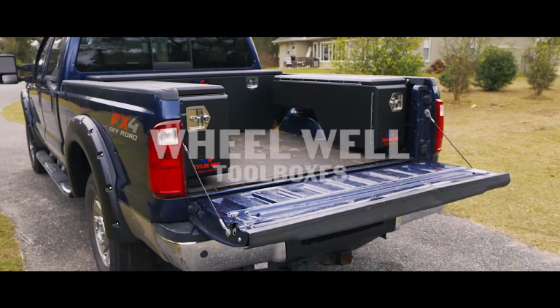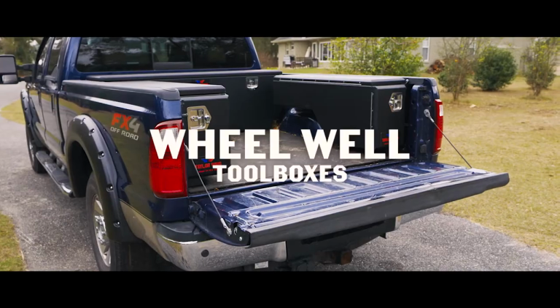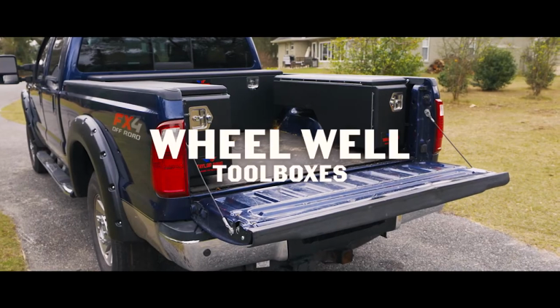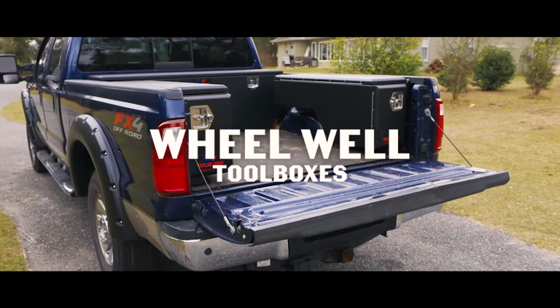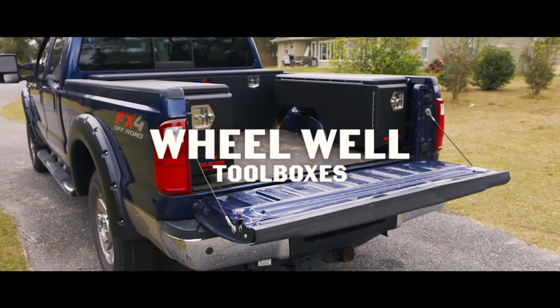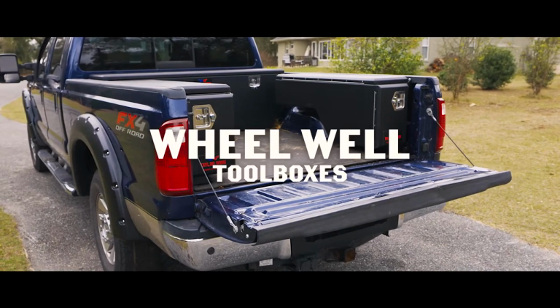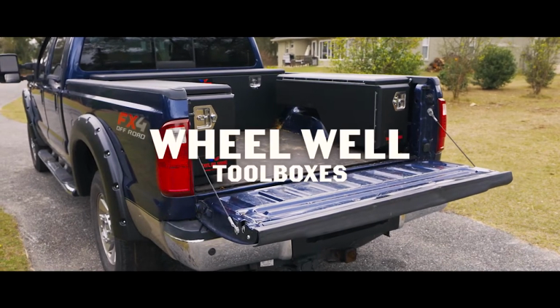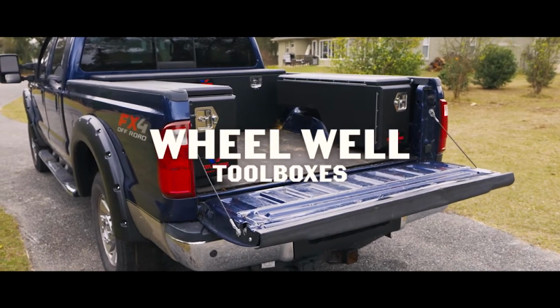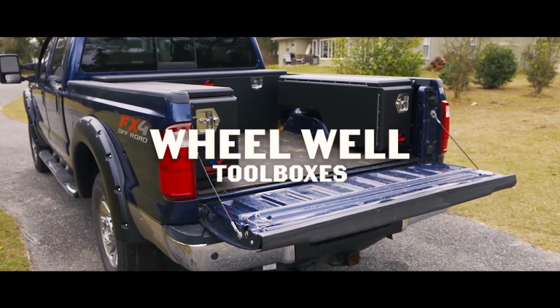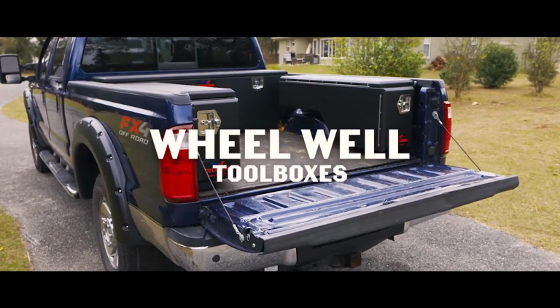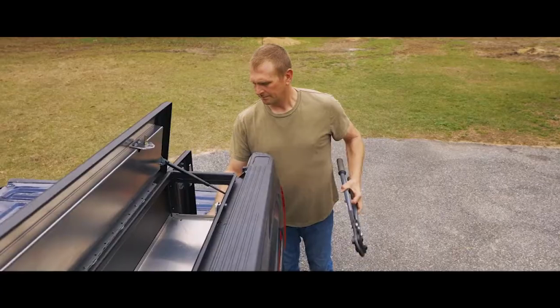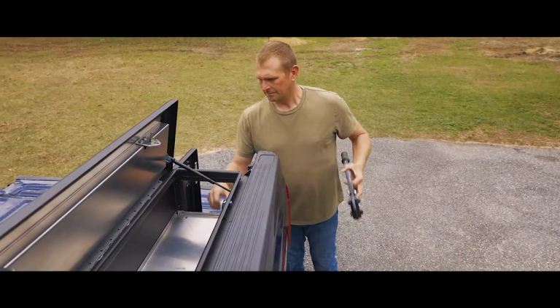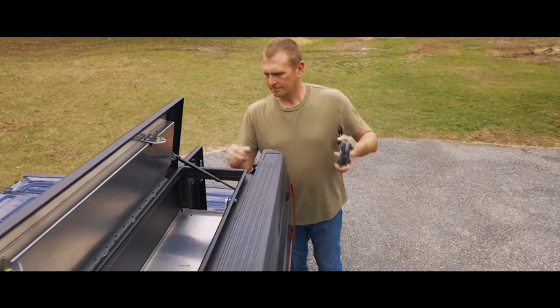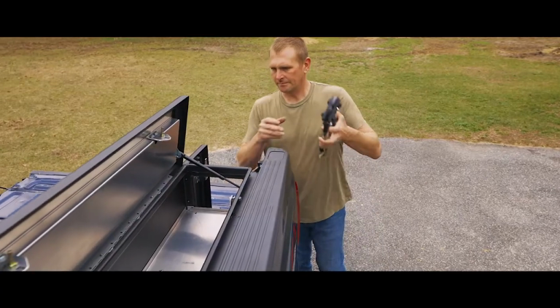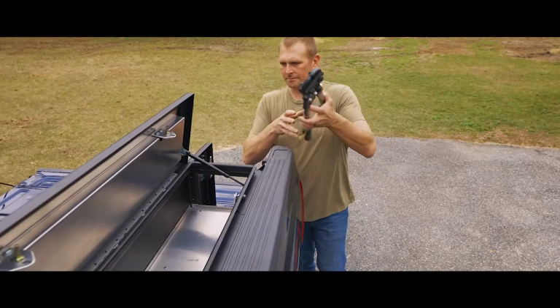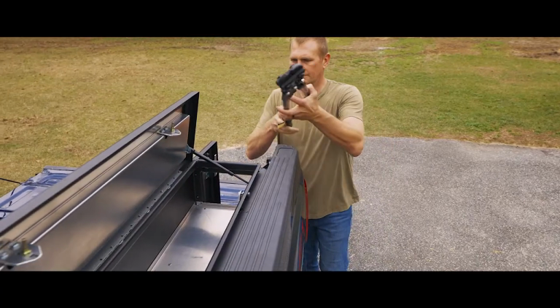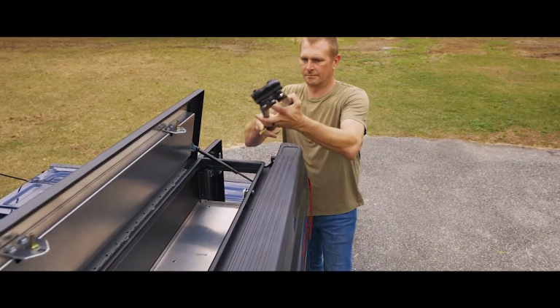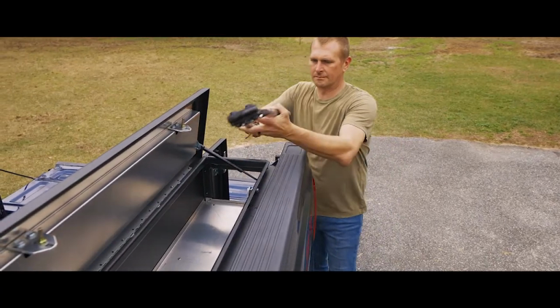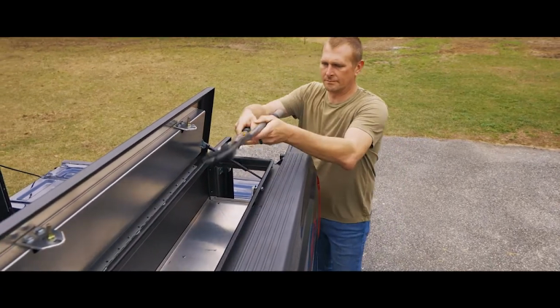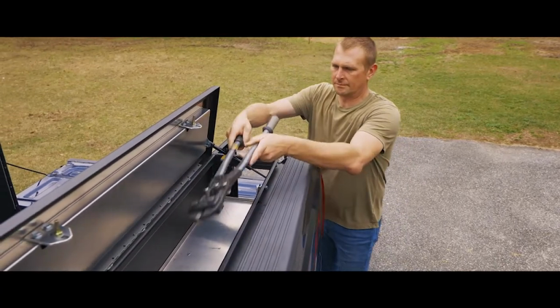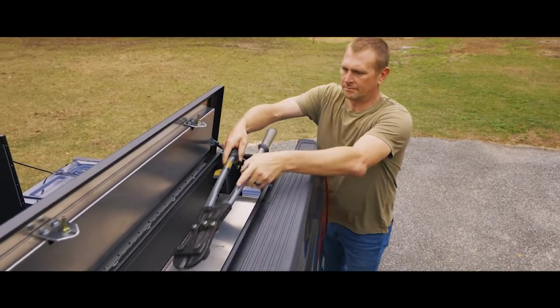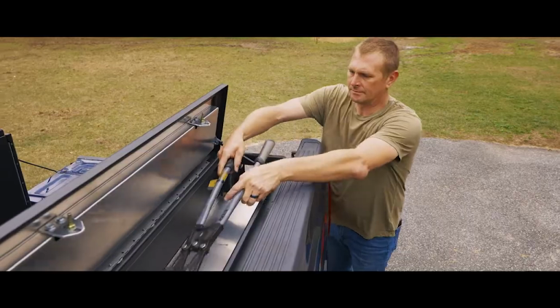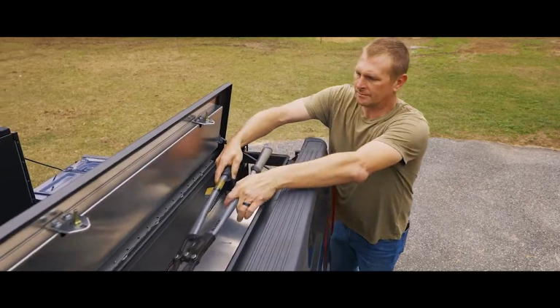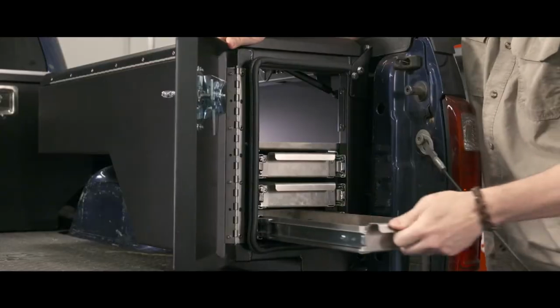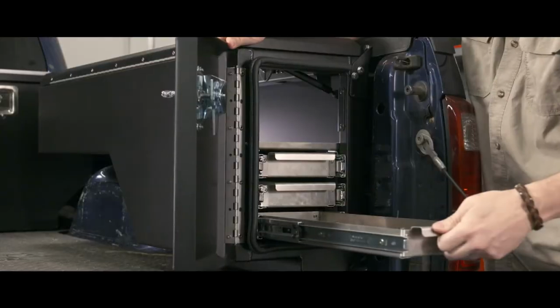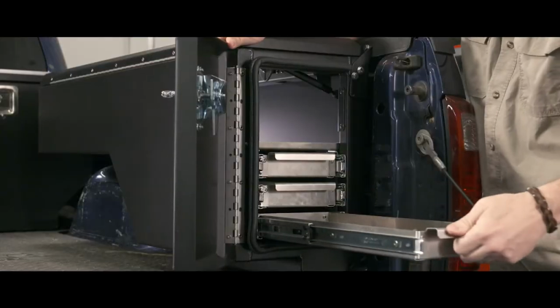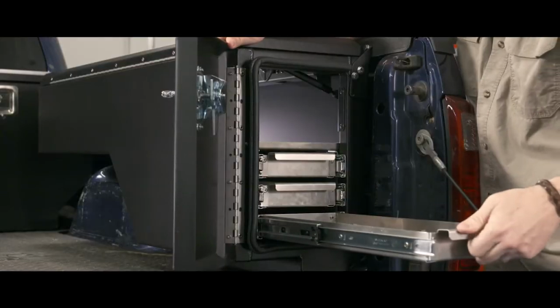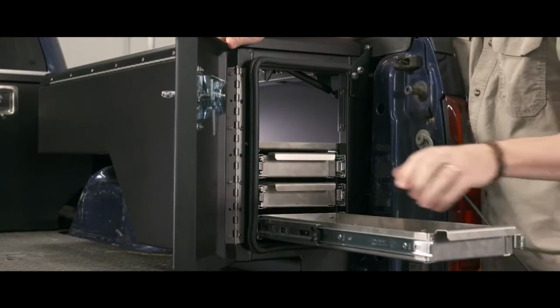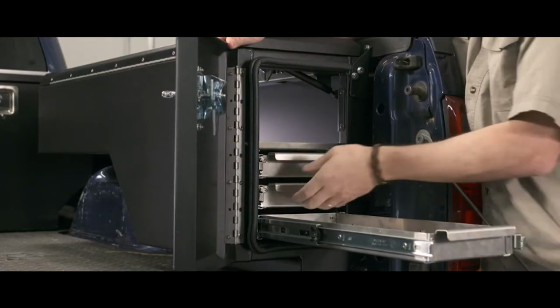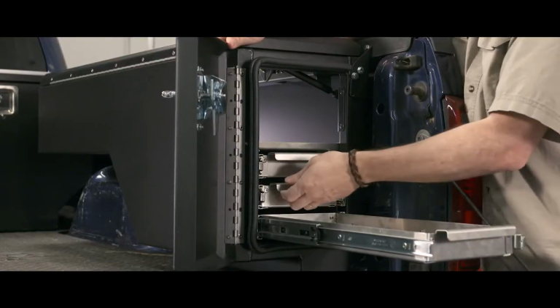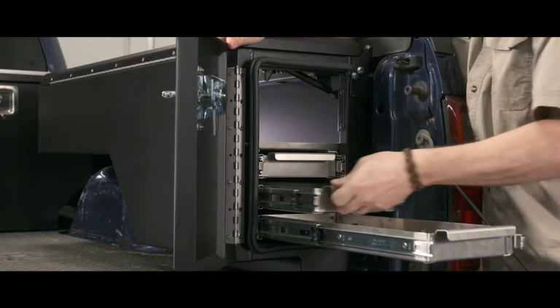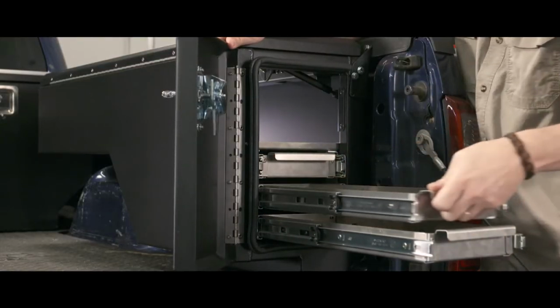They make wheel well toolboxes available for driver and passenger side, adding organizational utility to a part of the bed typically unused.